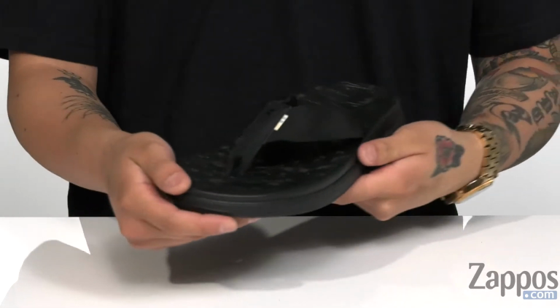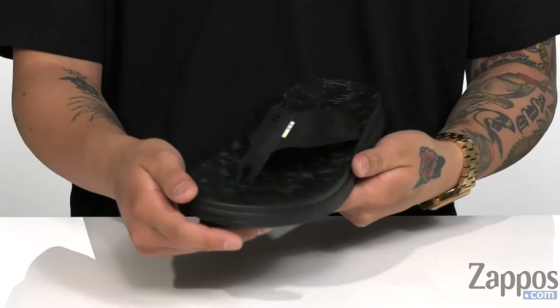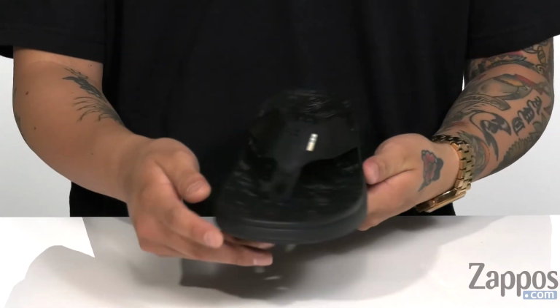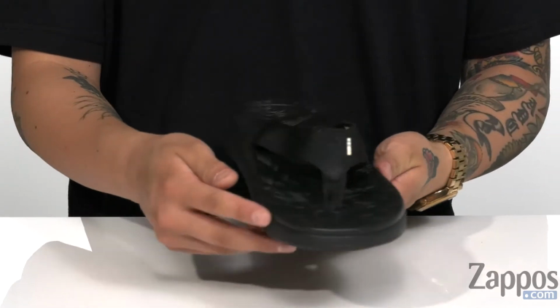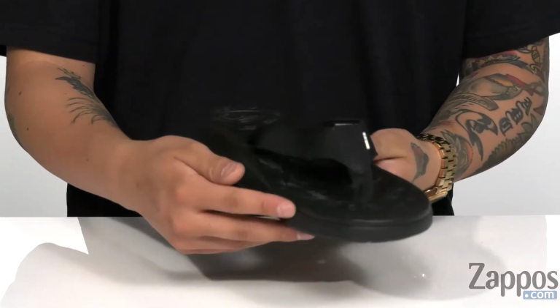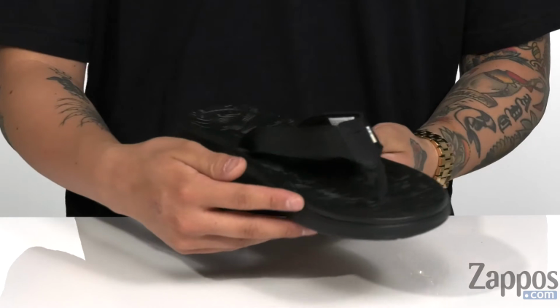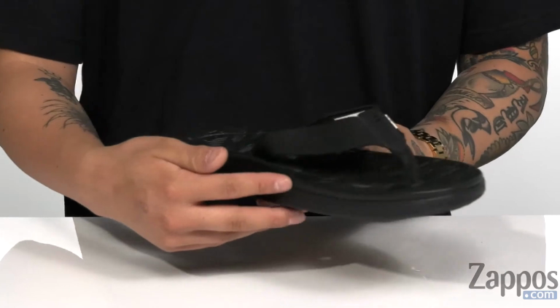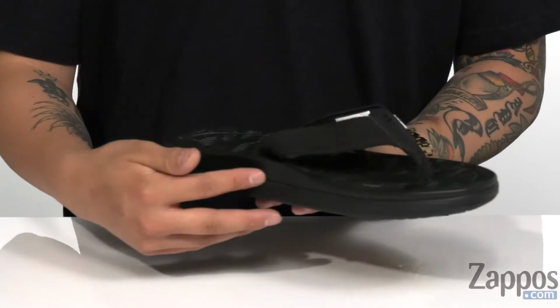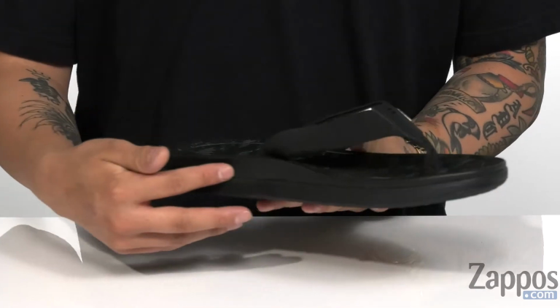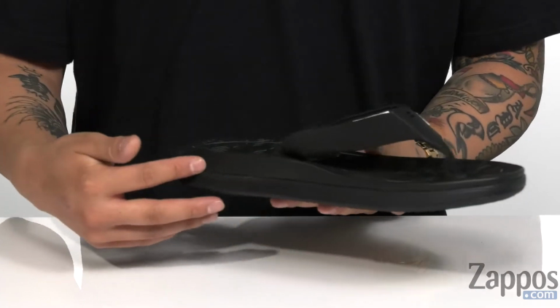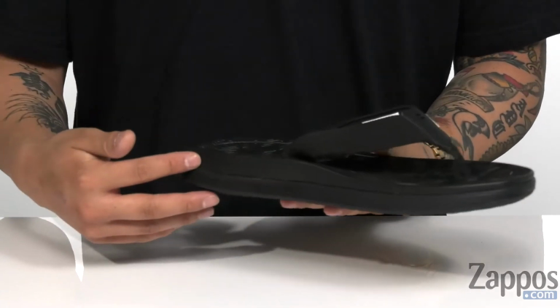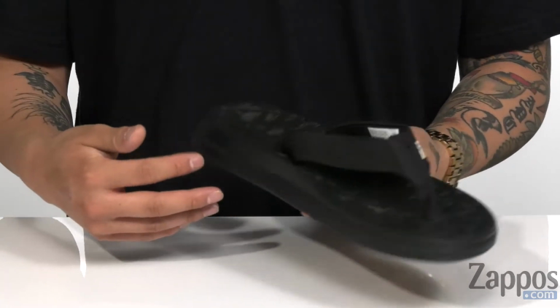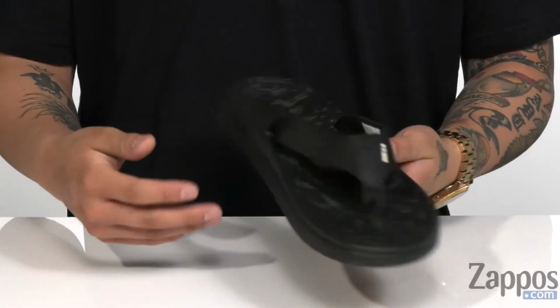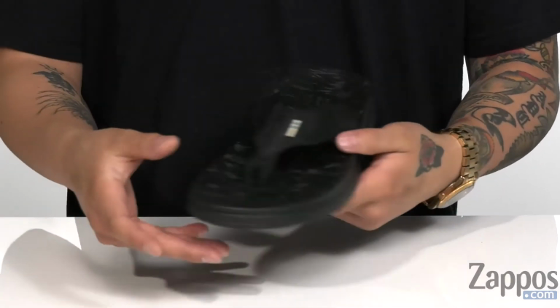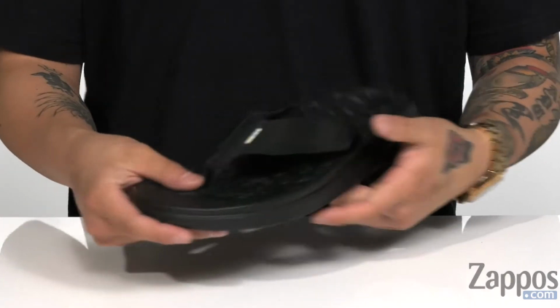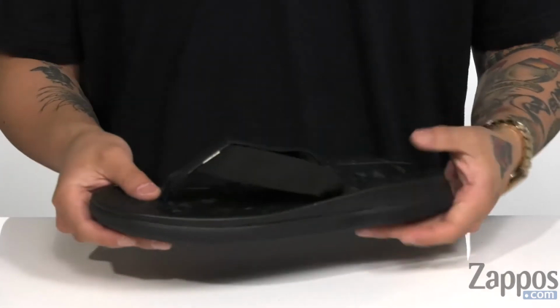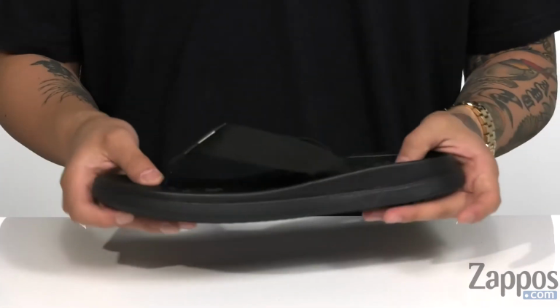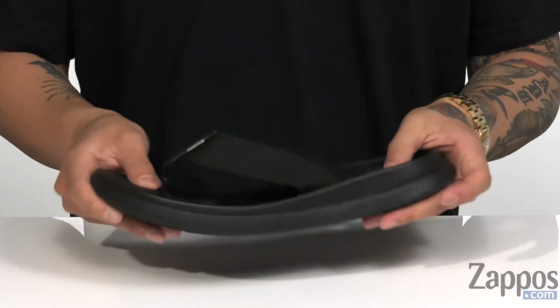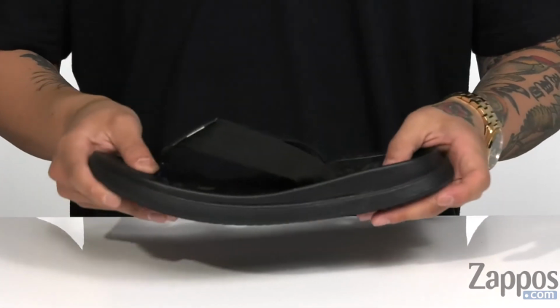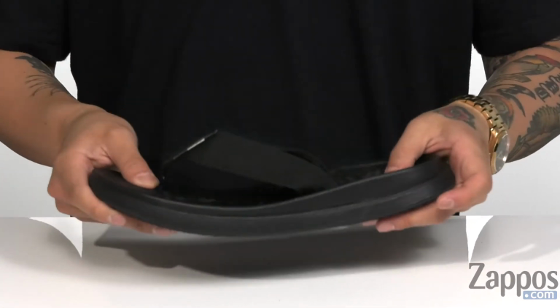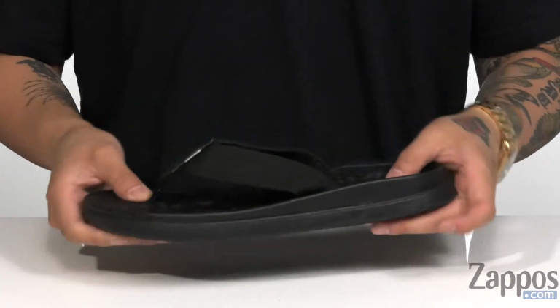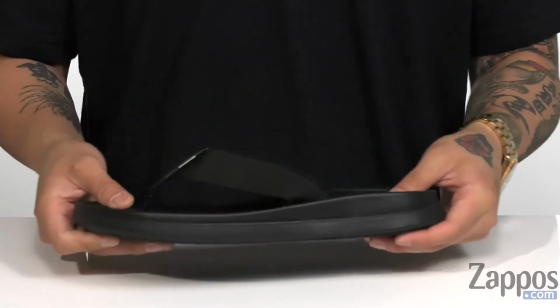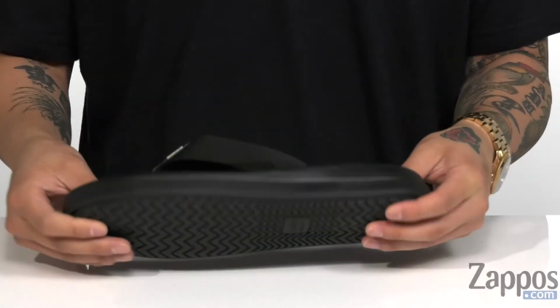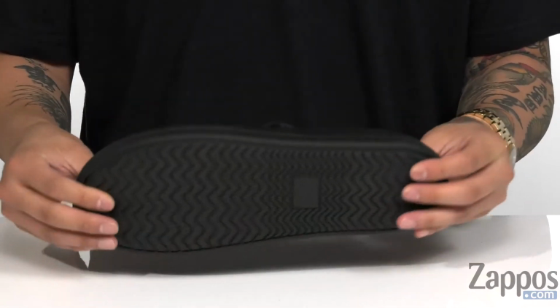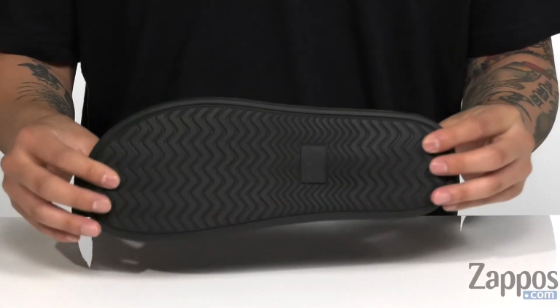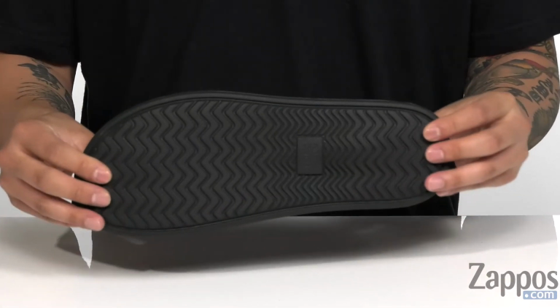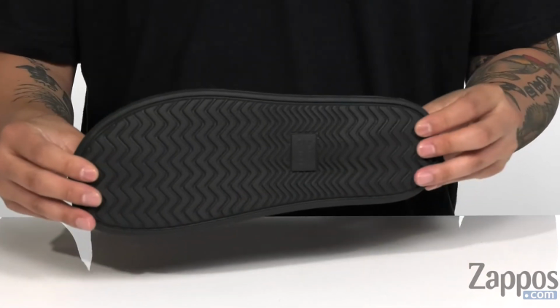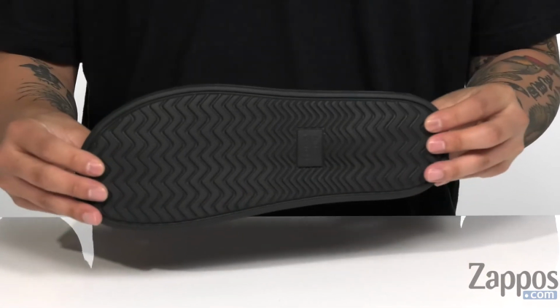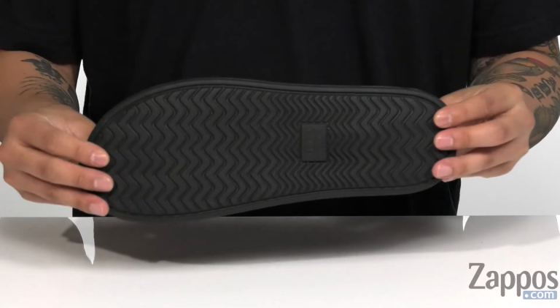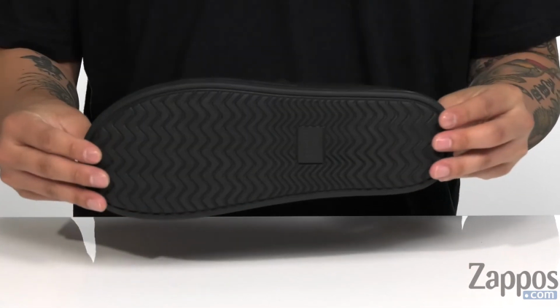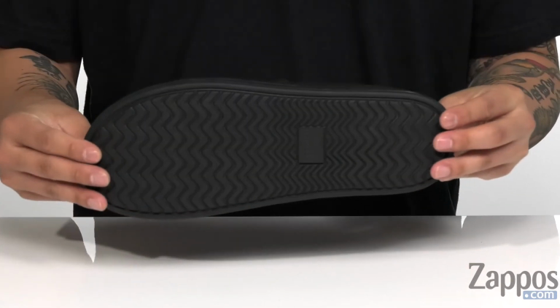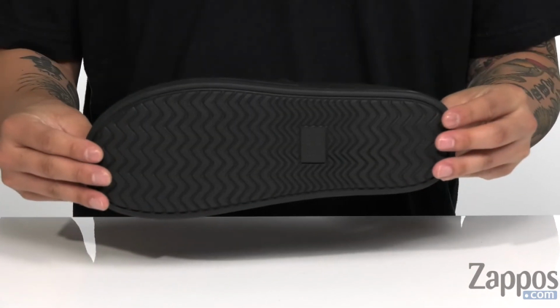It's contoured to the foot, it's very flexible and lightweight, and it features a durable rubber outsole.